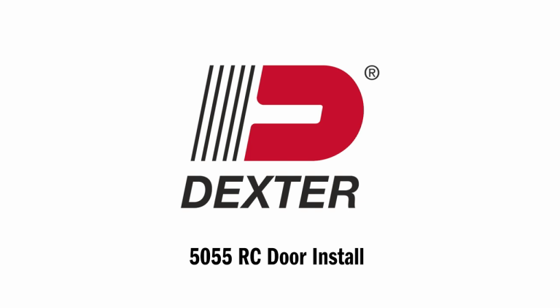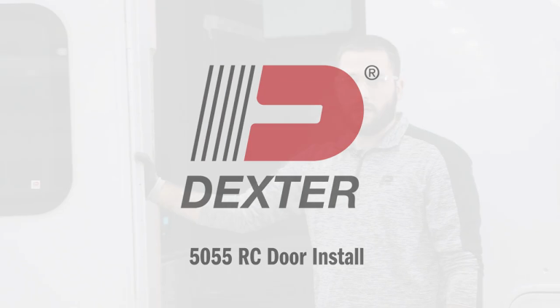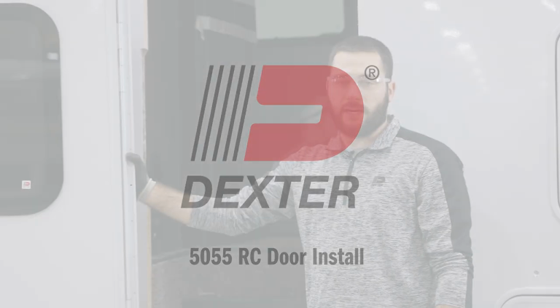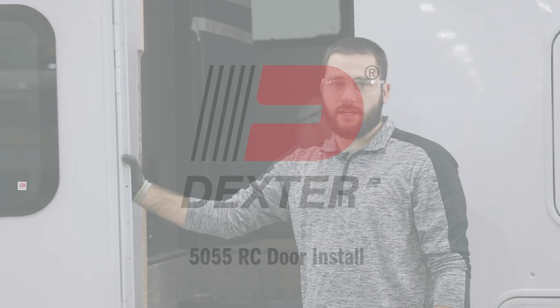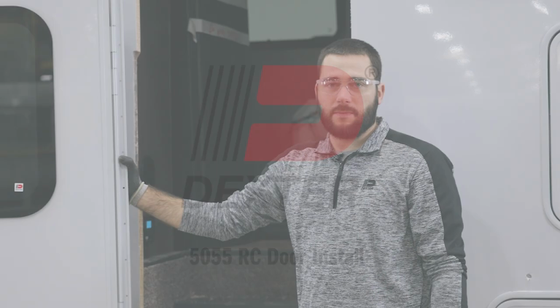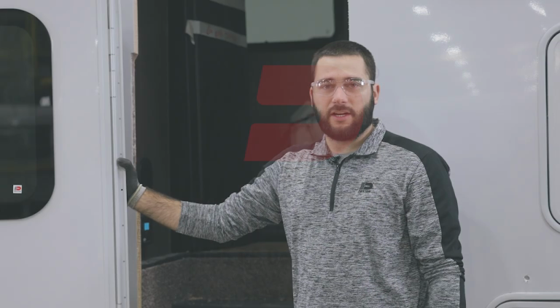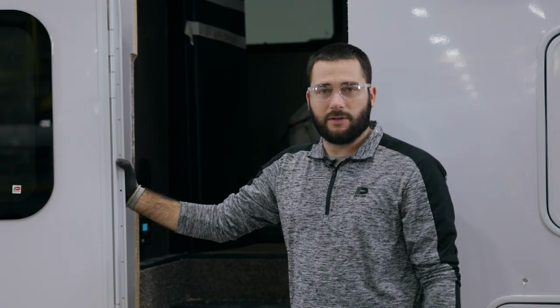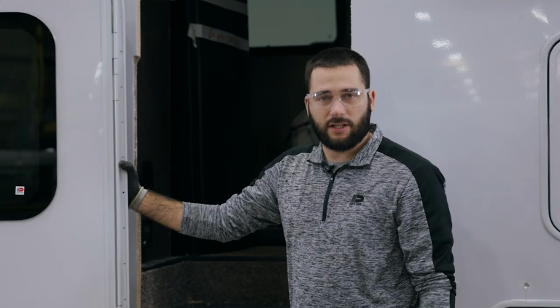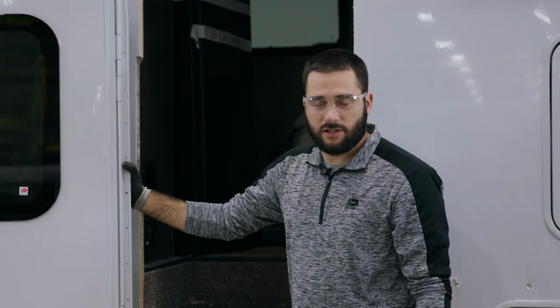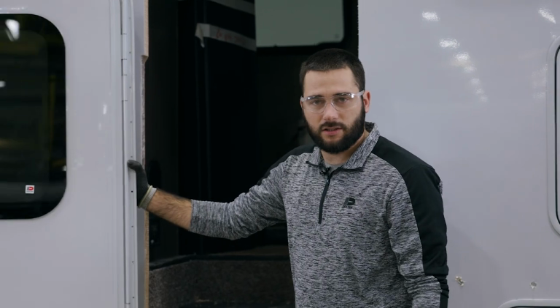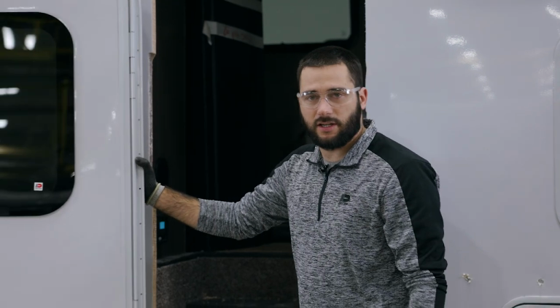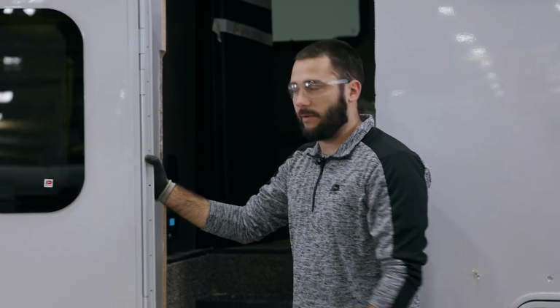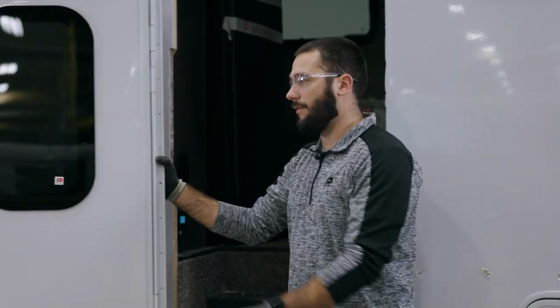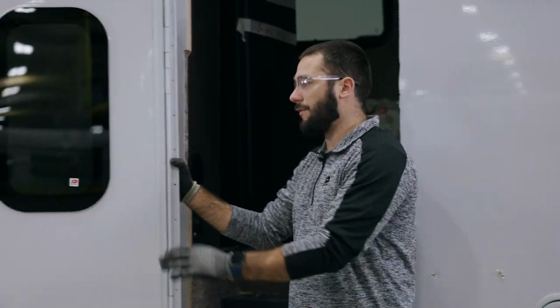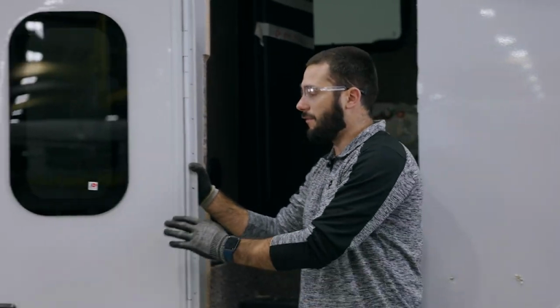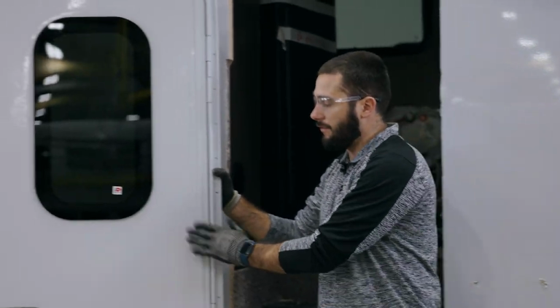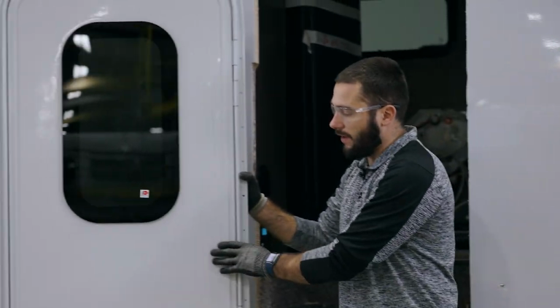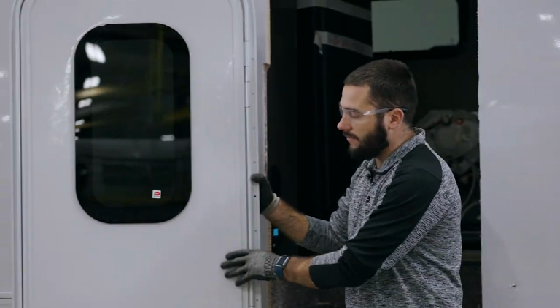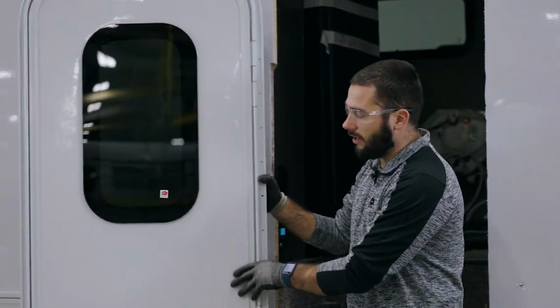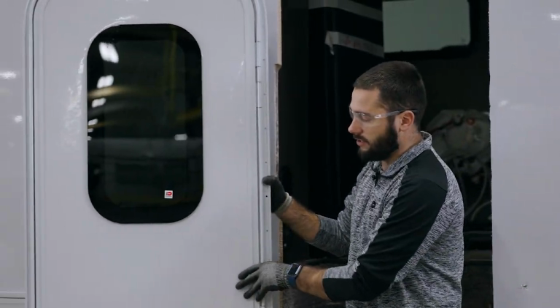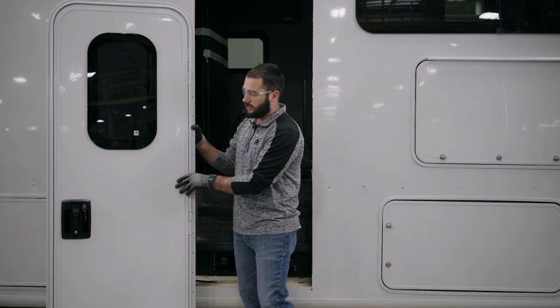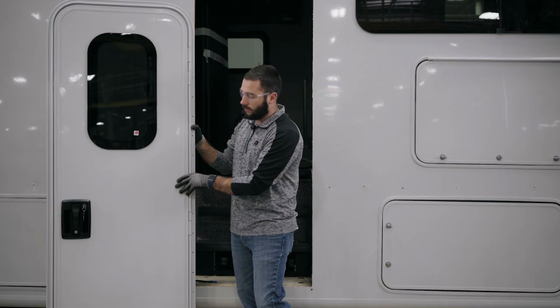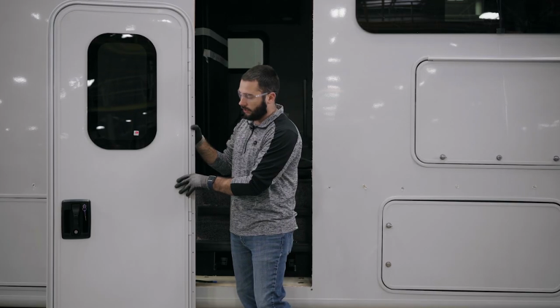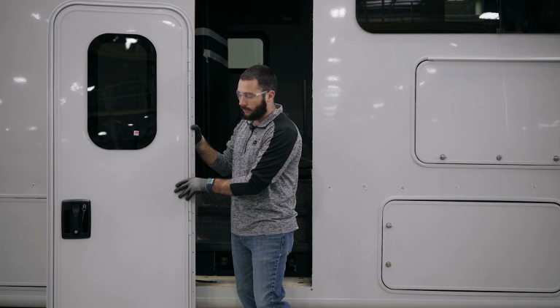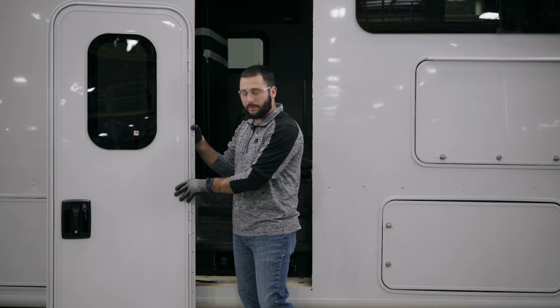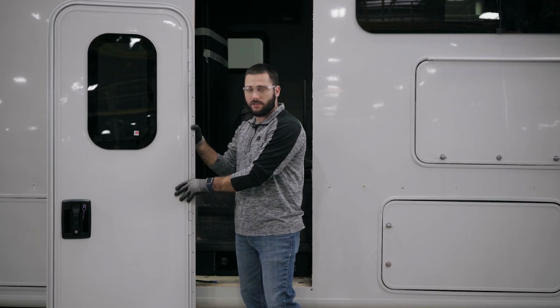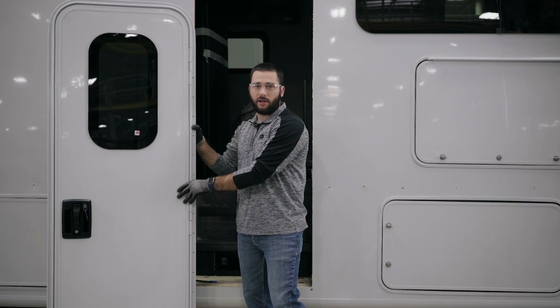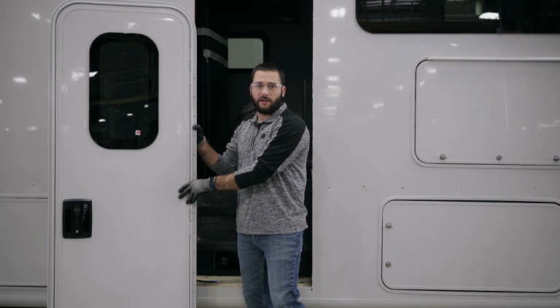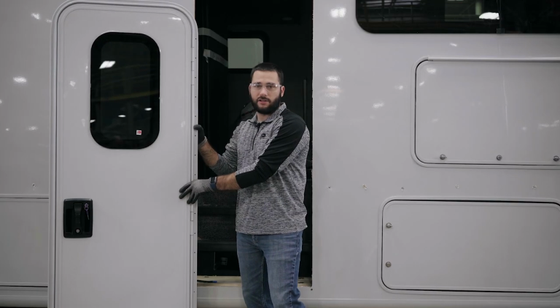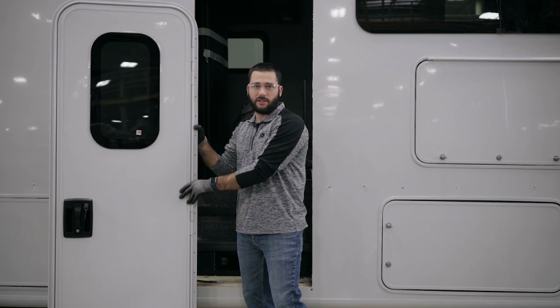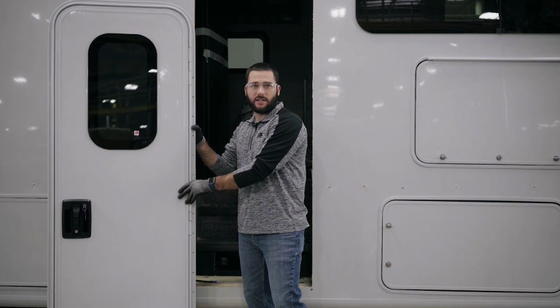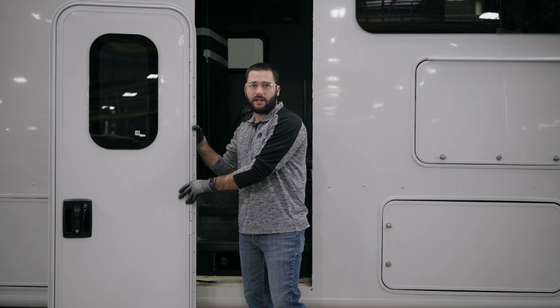Hey guys, Mike here with Dexter. Today we have a 50-55 RC door that we'll be installing in a unit today.